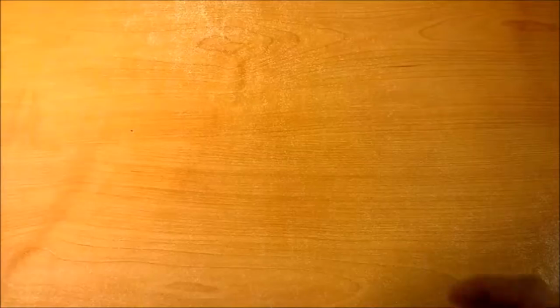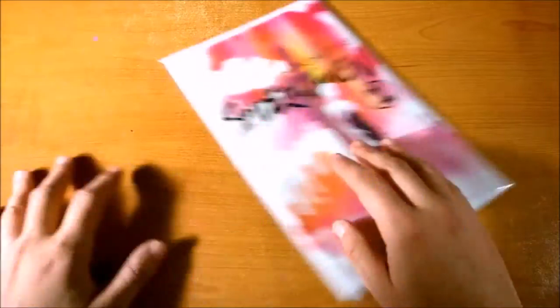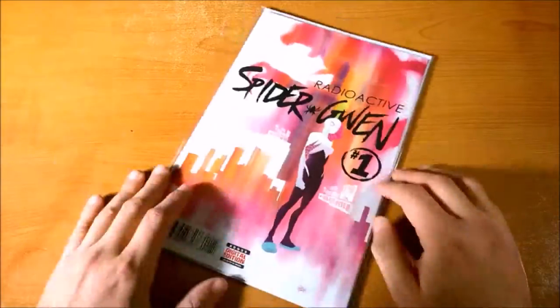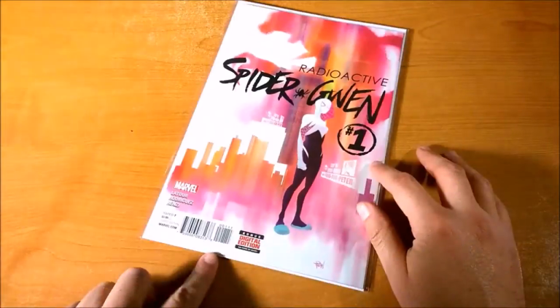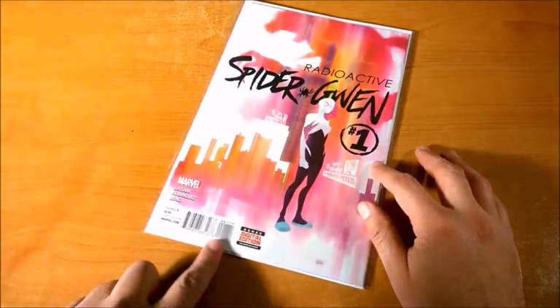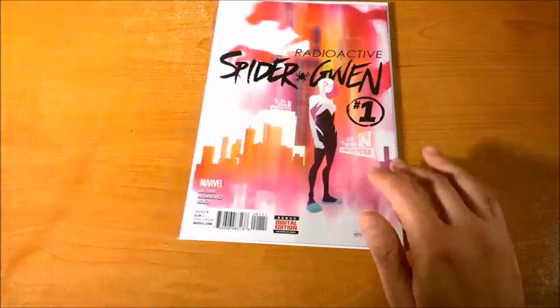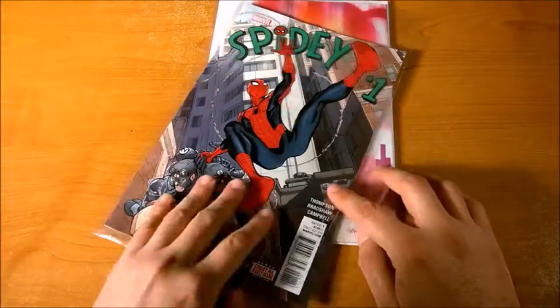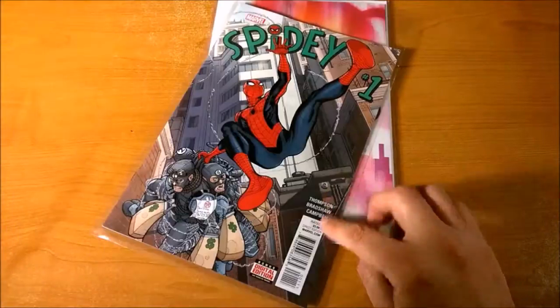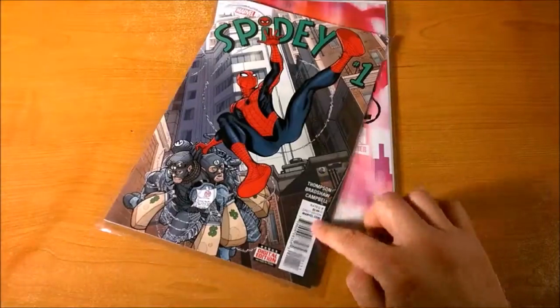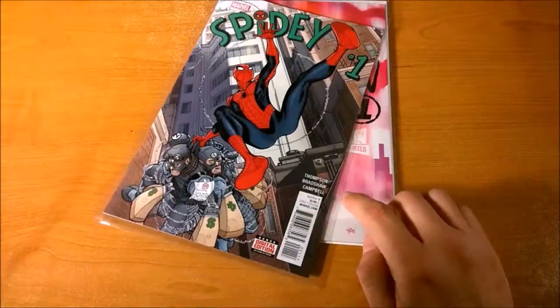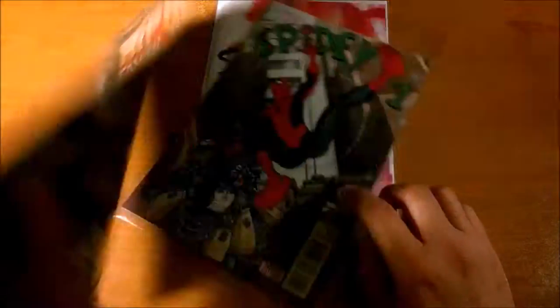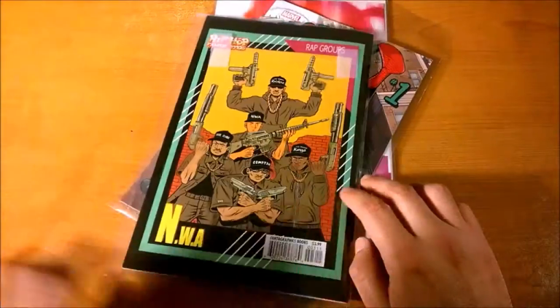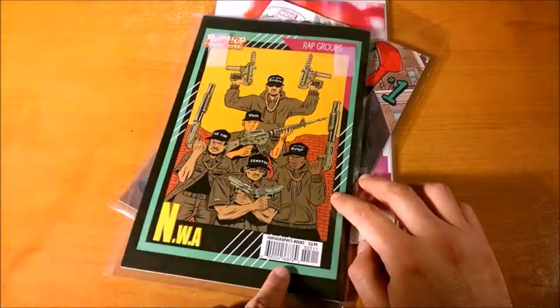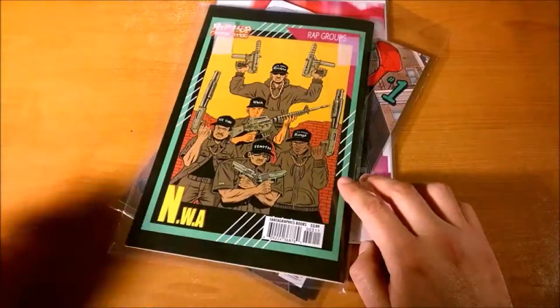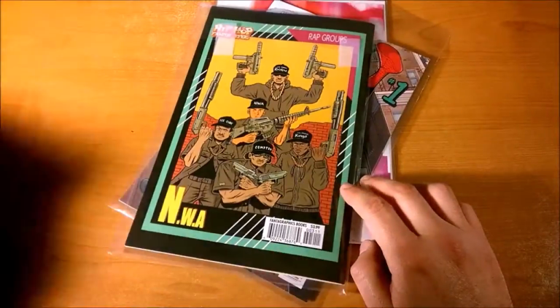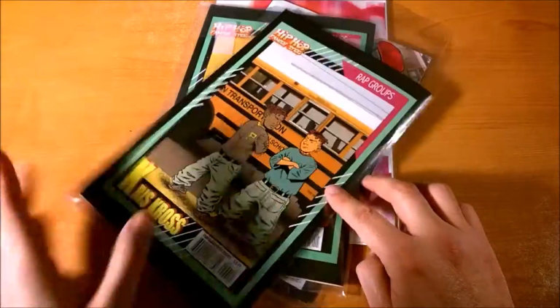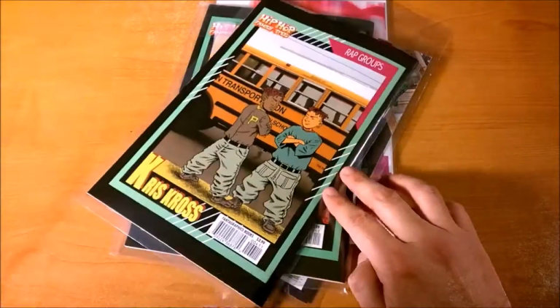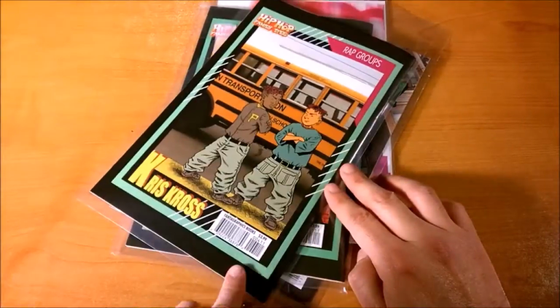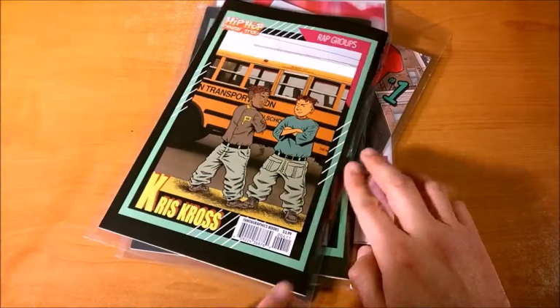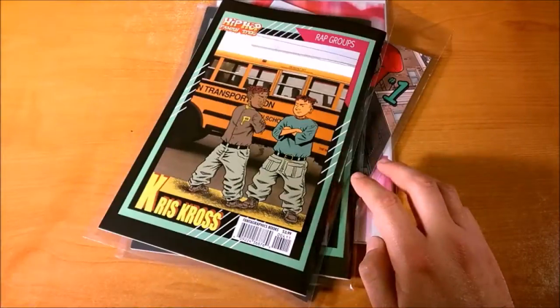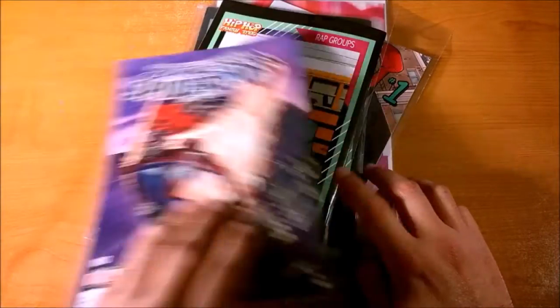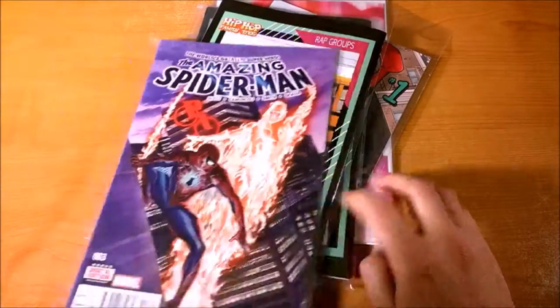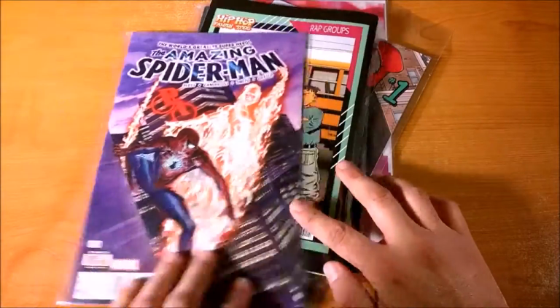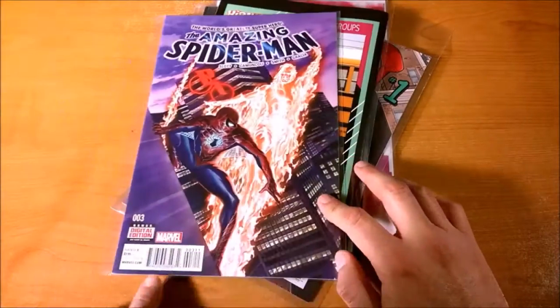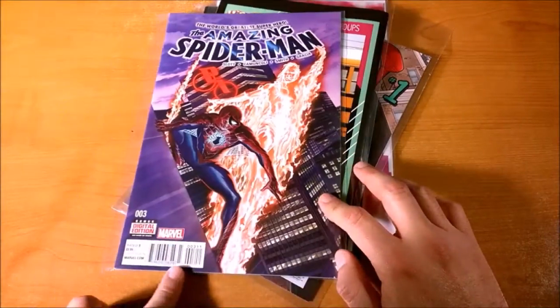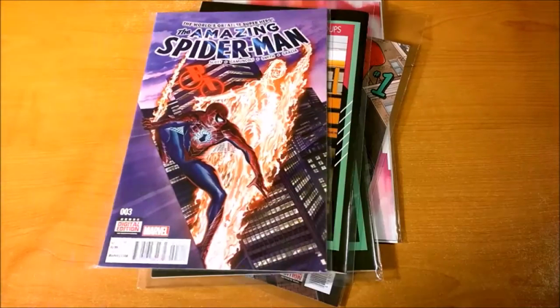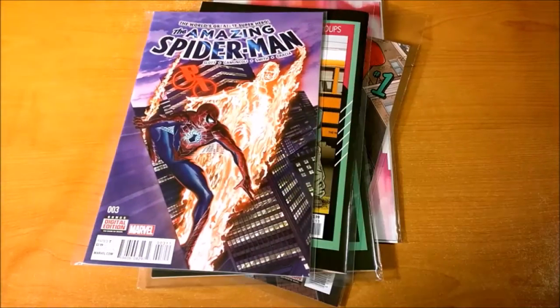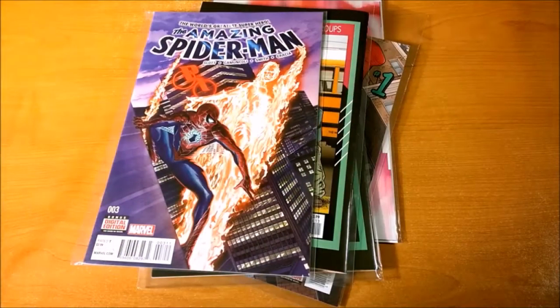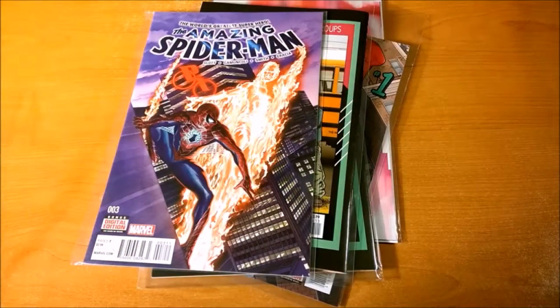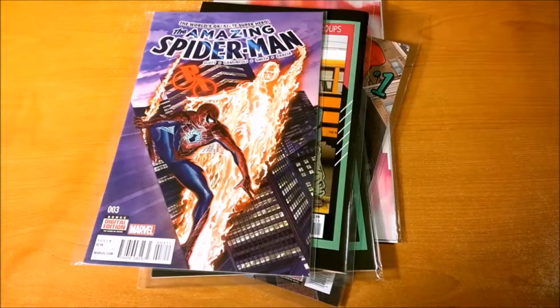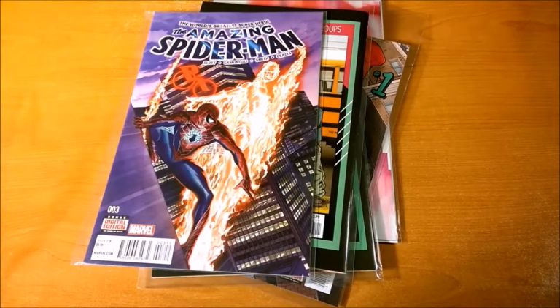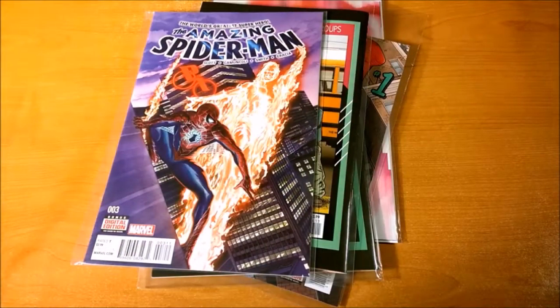So what do those UPC symbols on your favorite comics mean anyway? Let's find out.